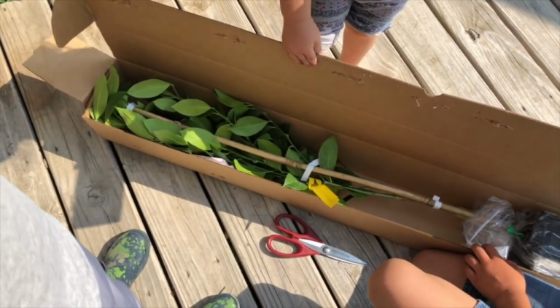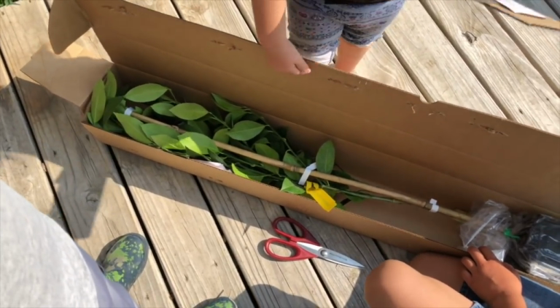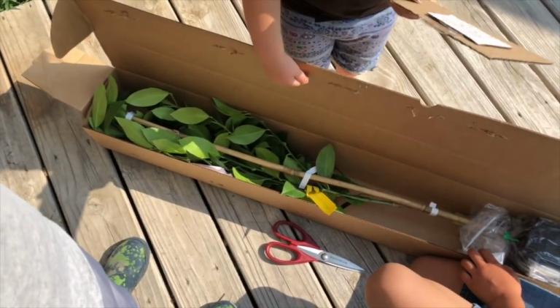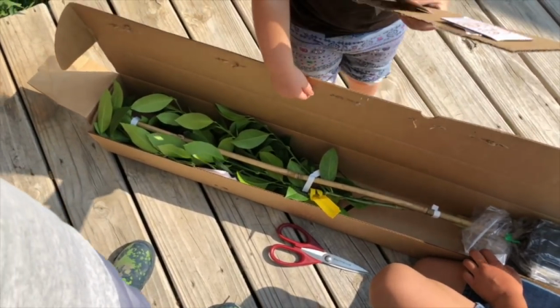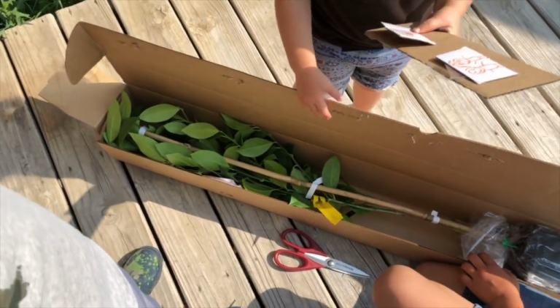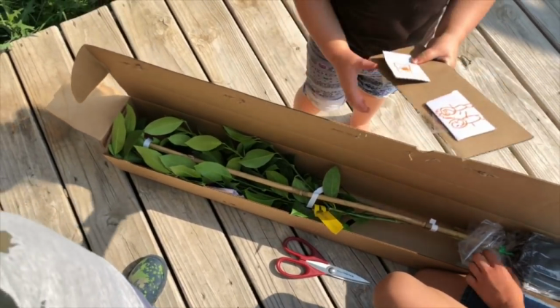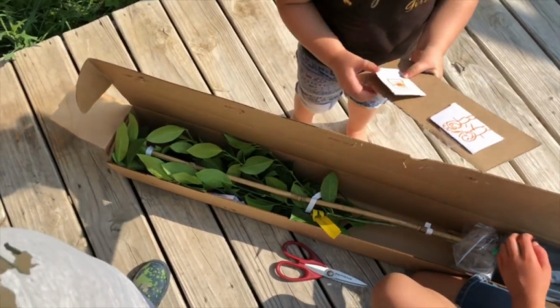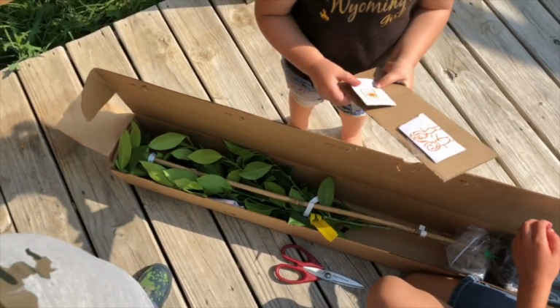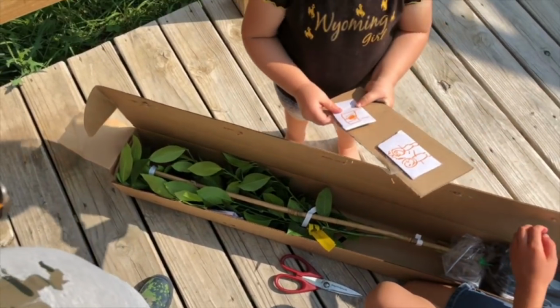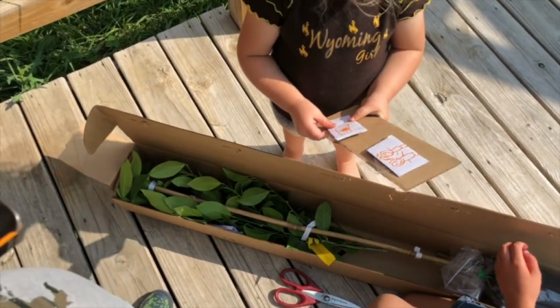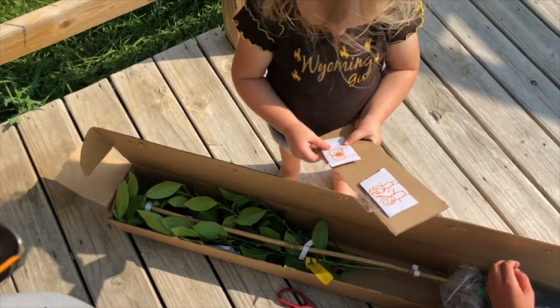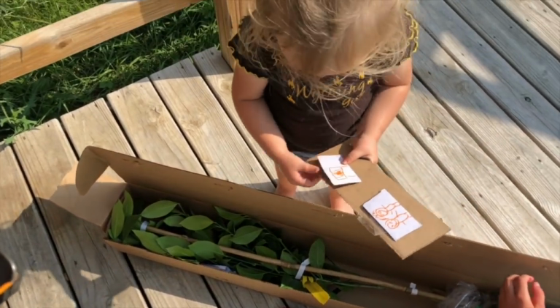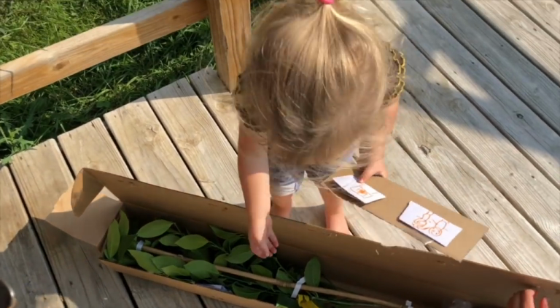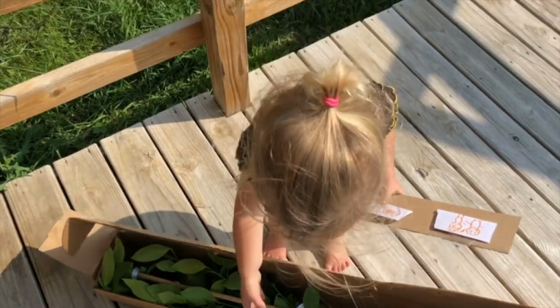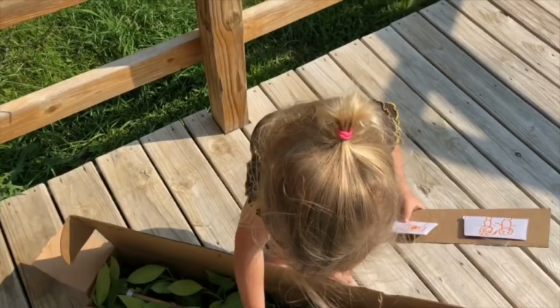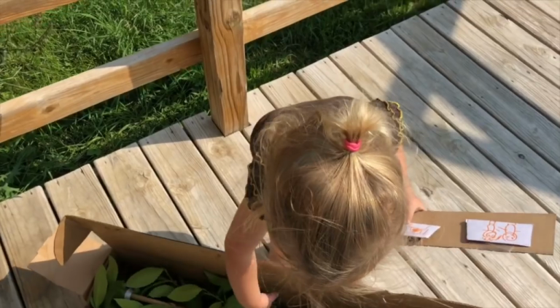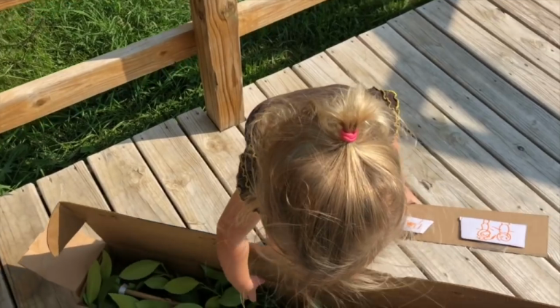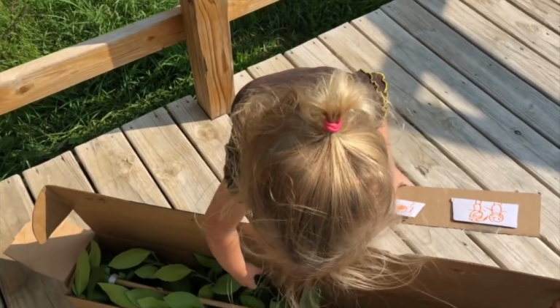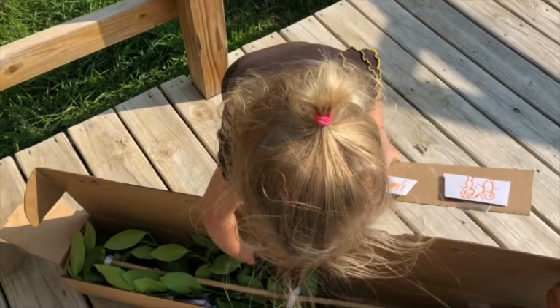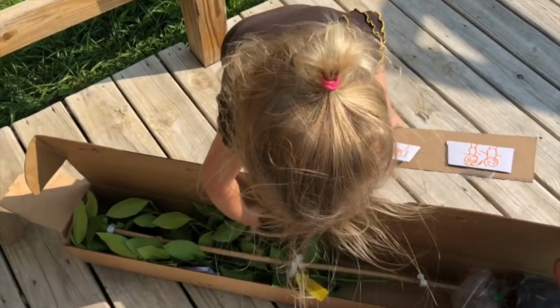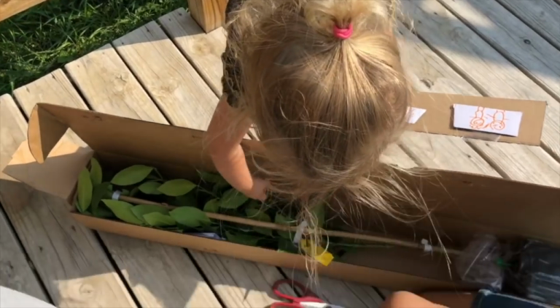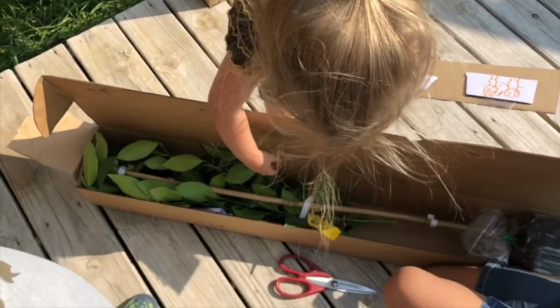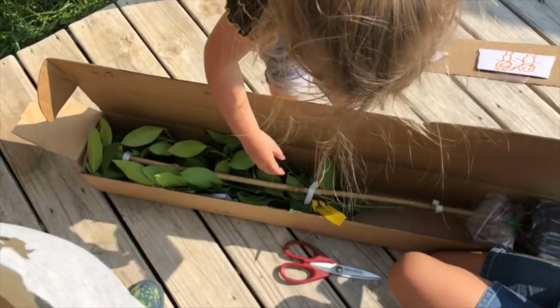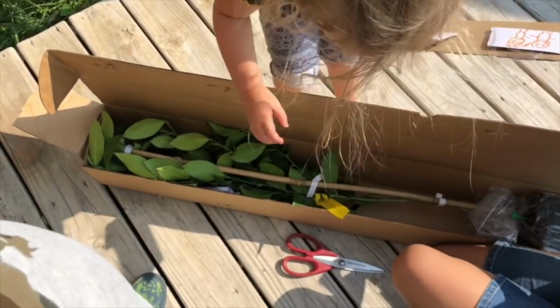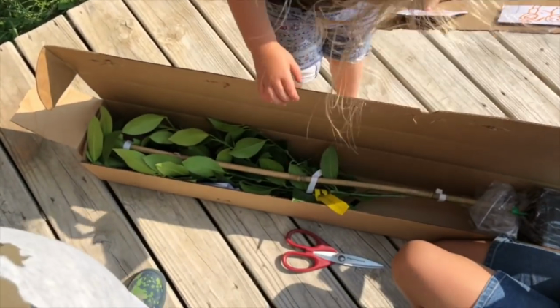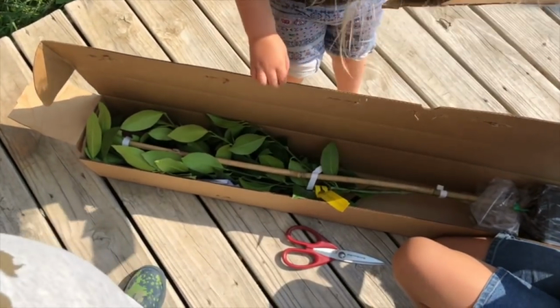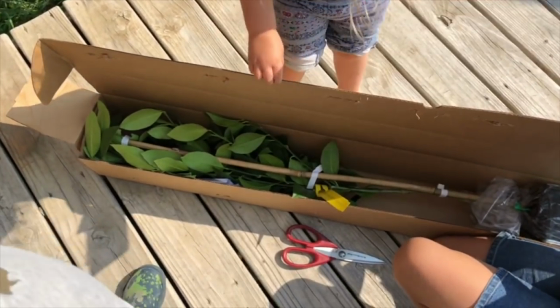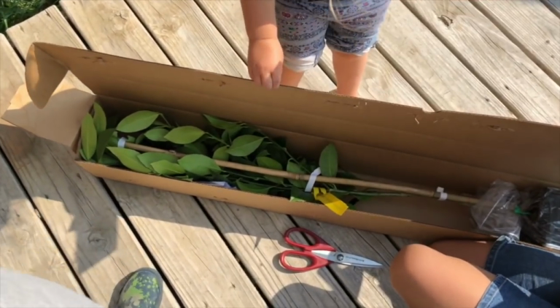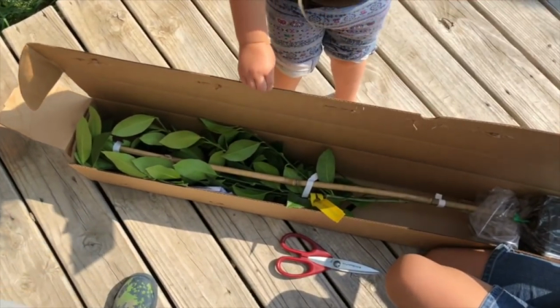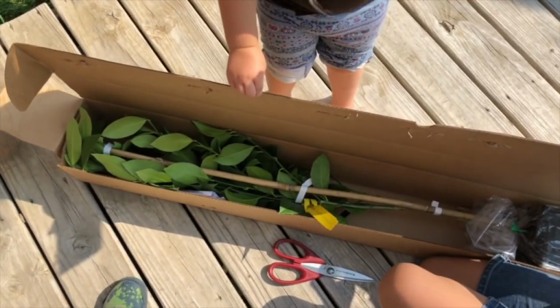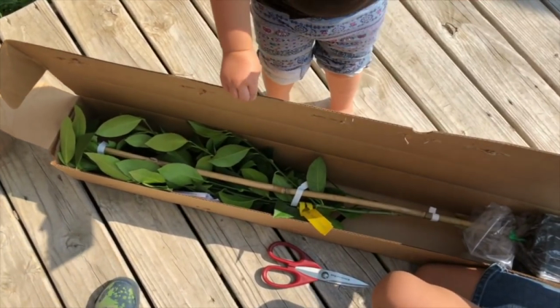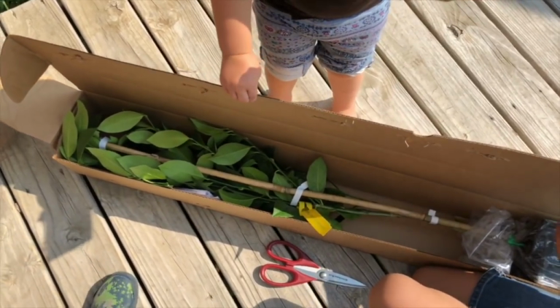I can eat it. You want to eat it? Yeah. Well, not right now. You can't eat it right now. You have to wait until it grows lemons.